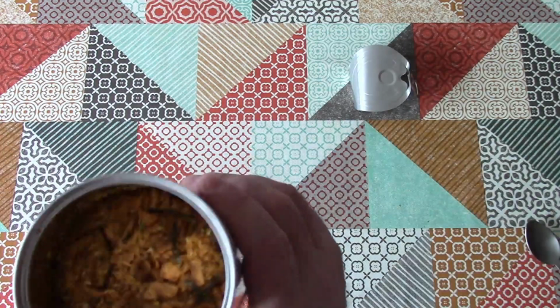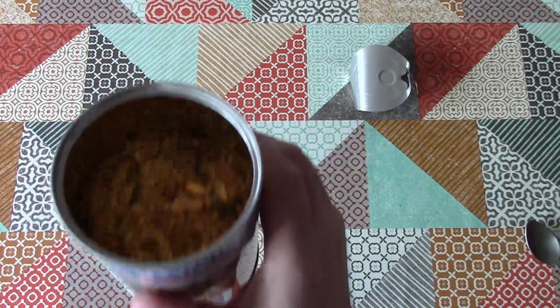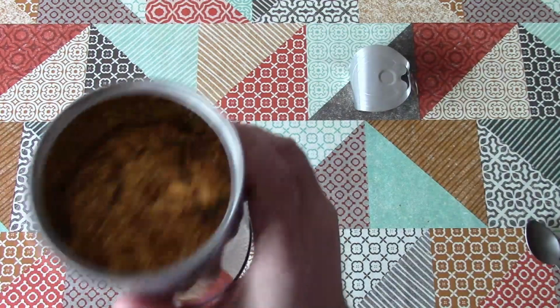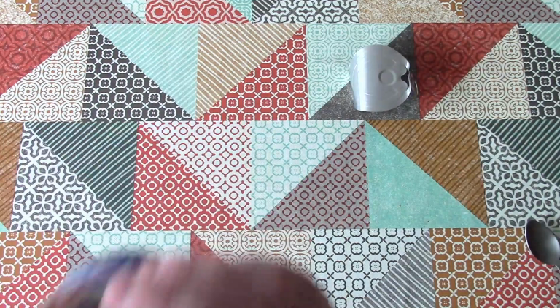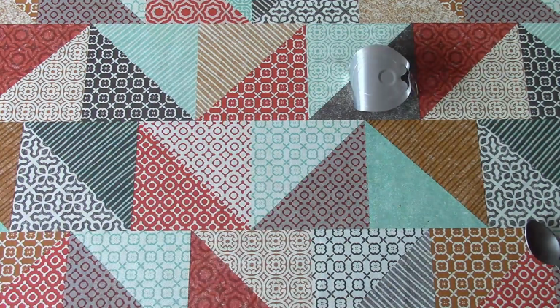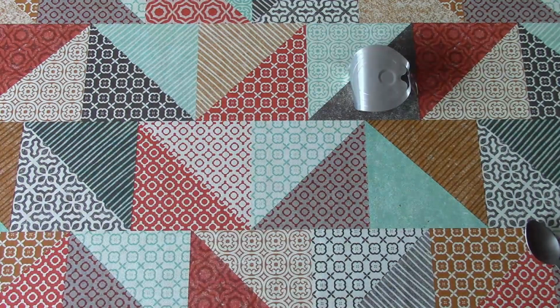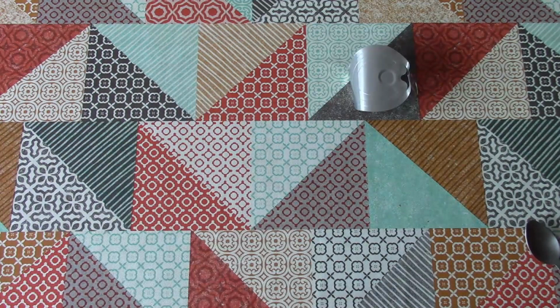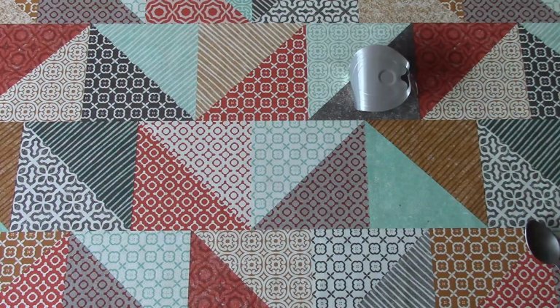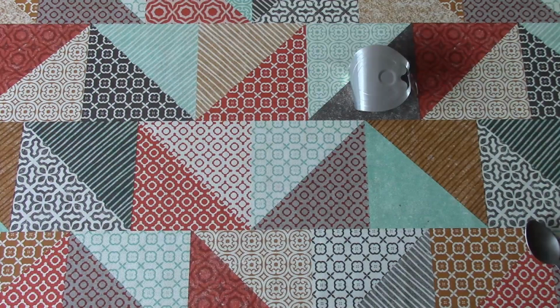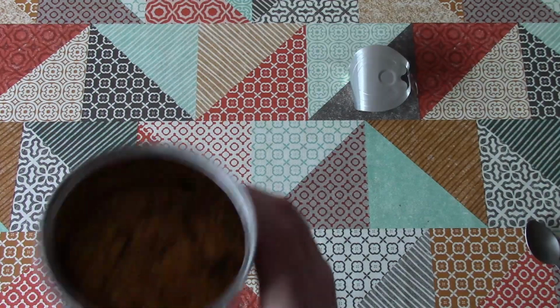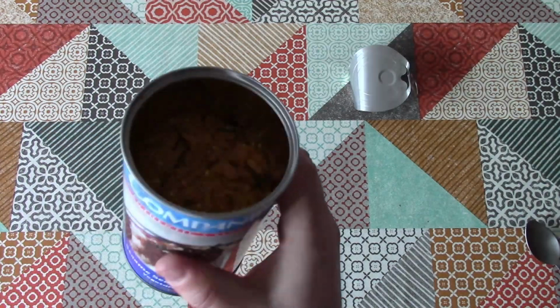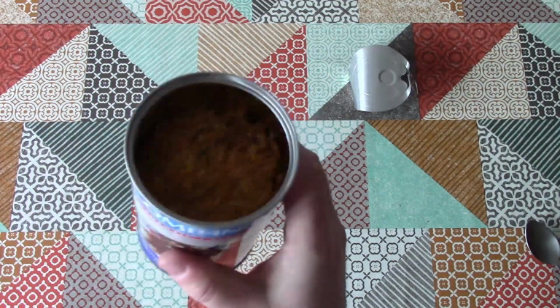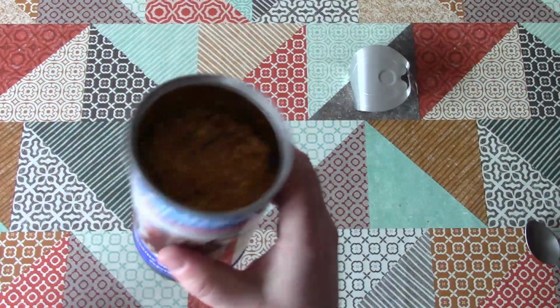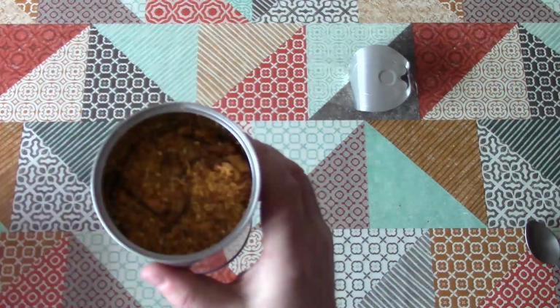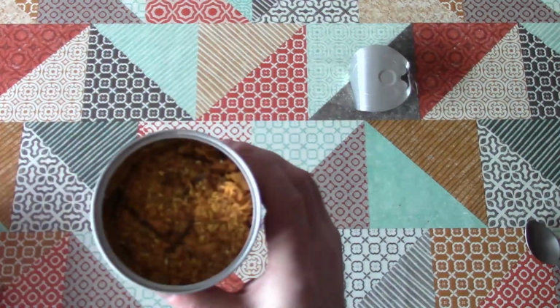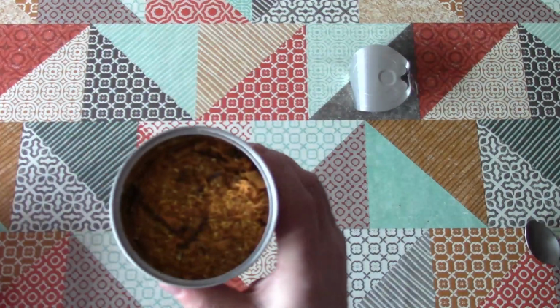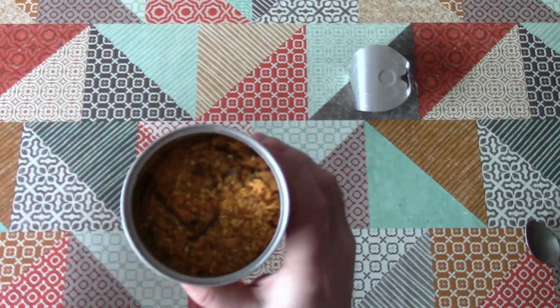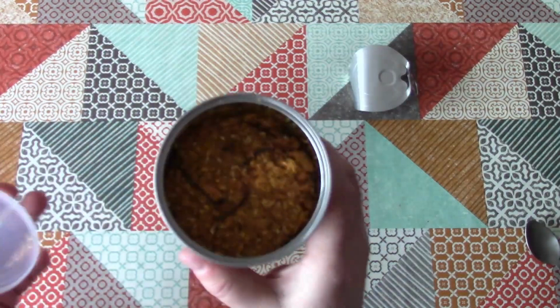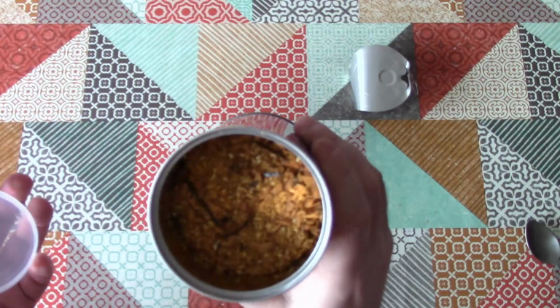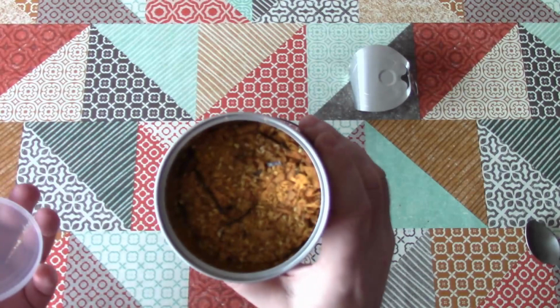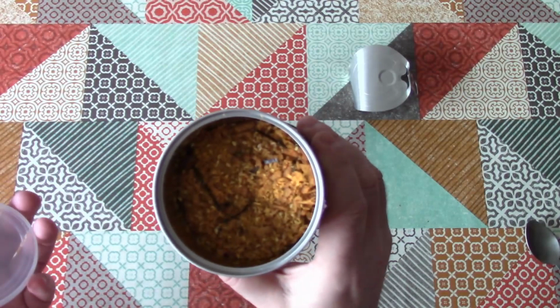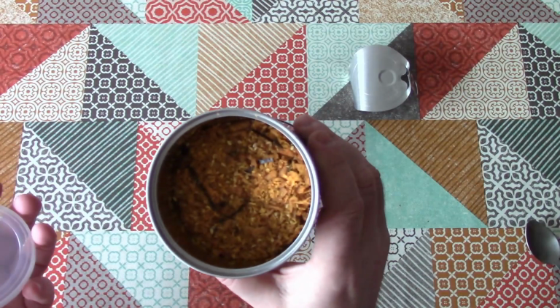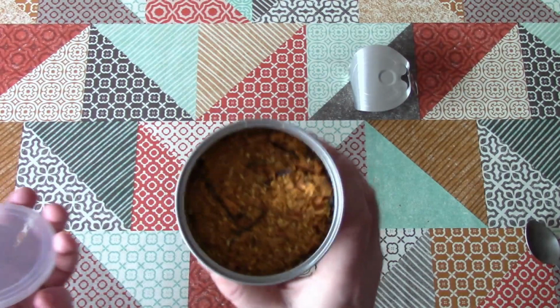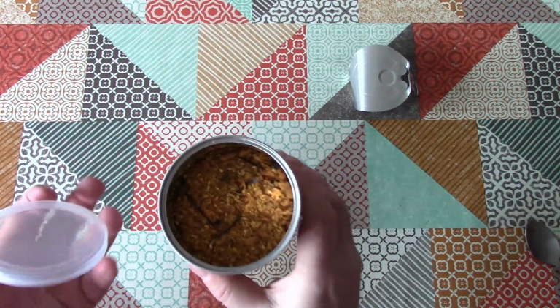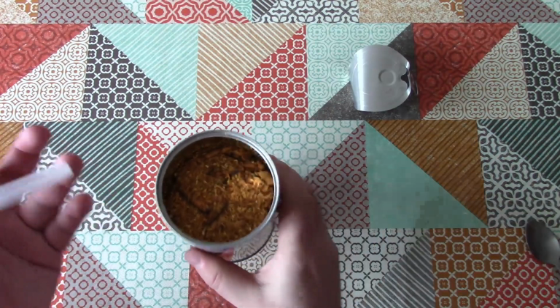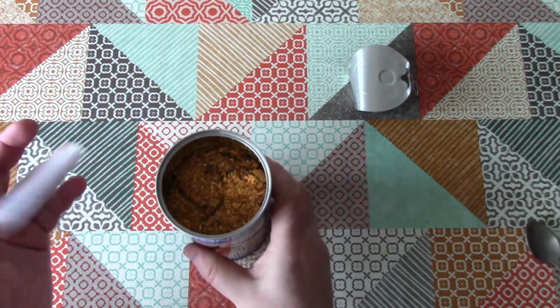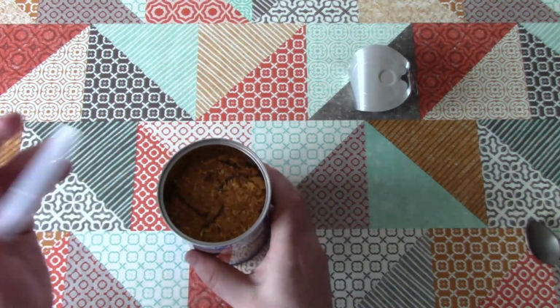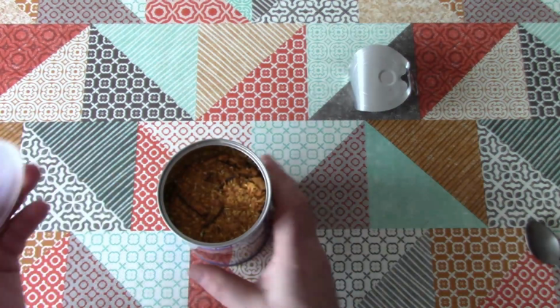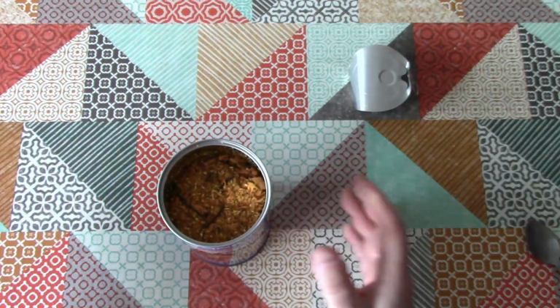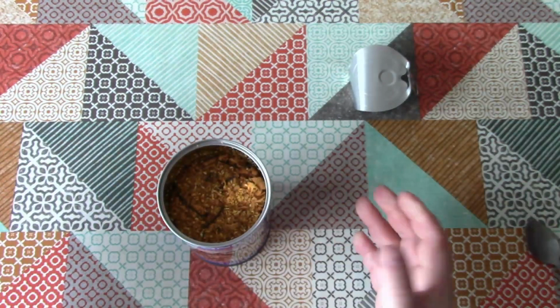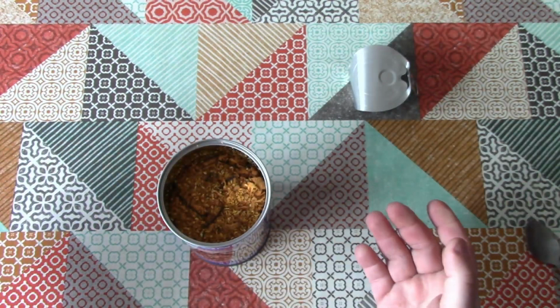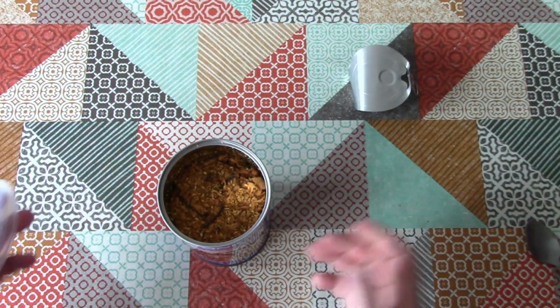The smell — yep, it smells sort of savoury and nutty. So yeah, that's pretty good.